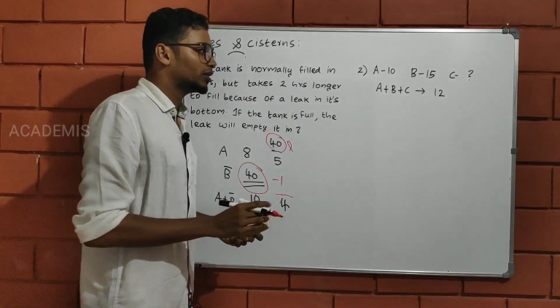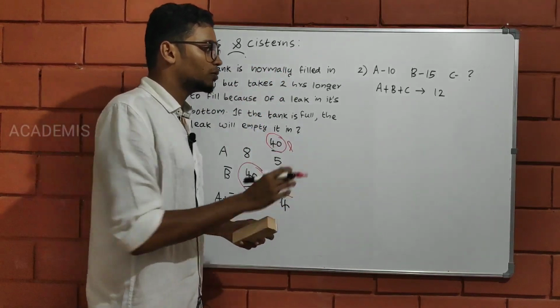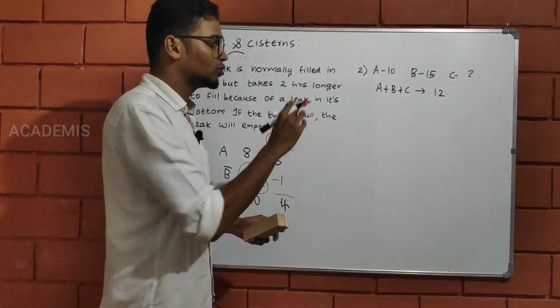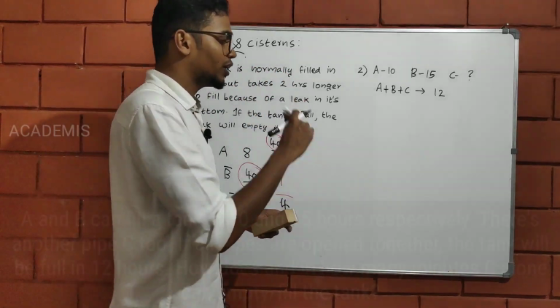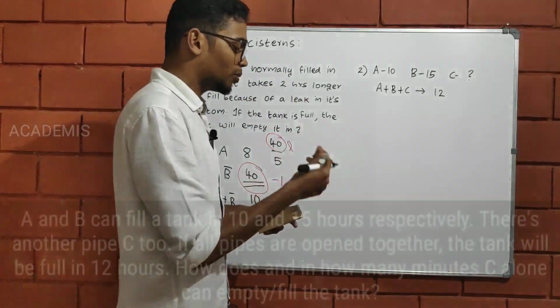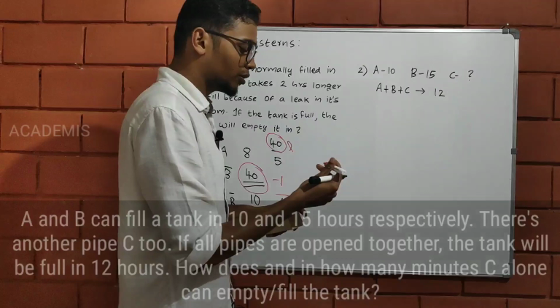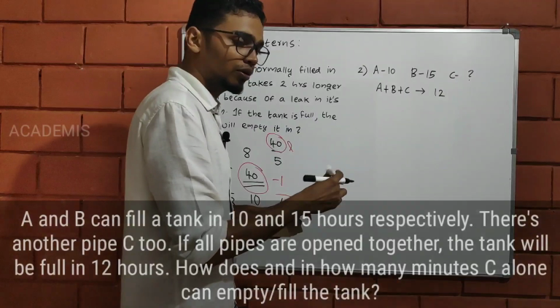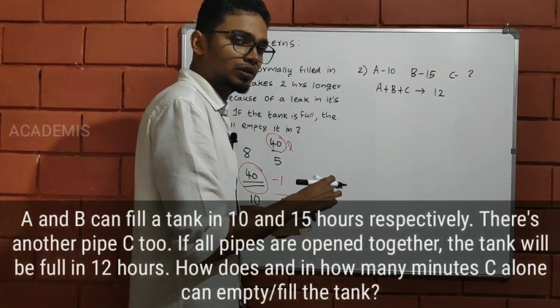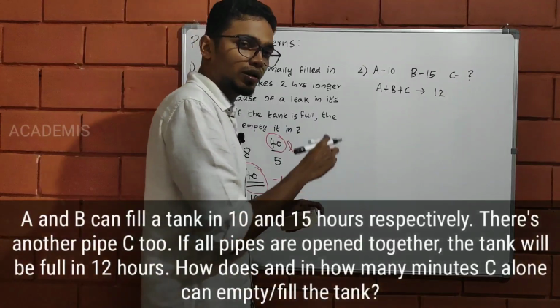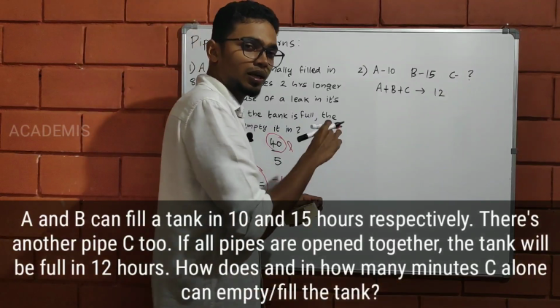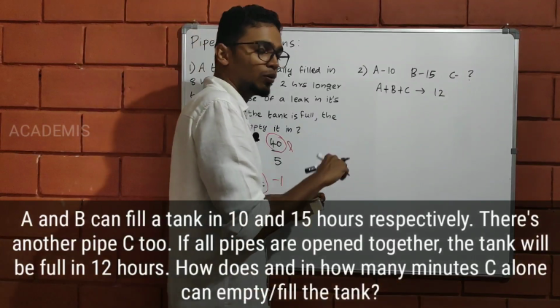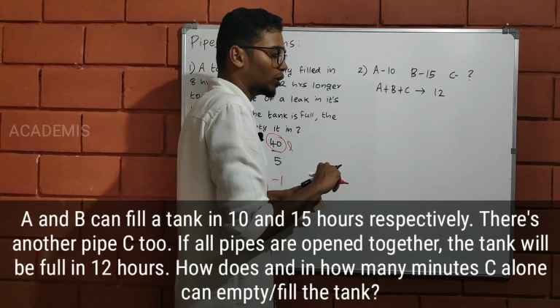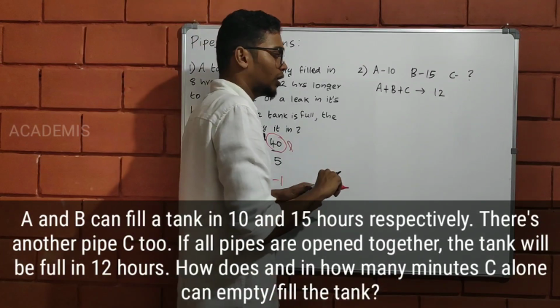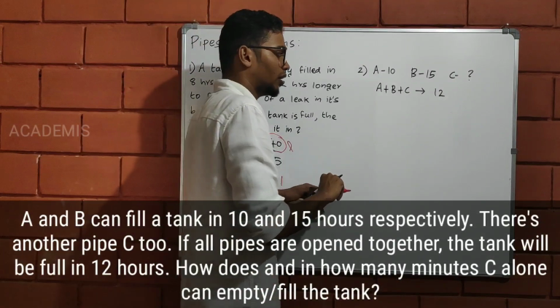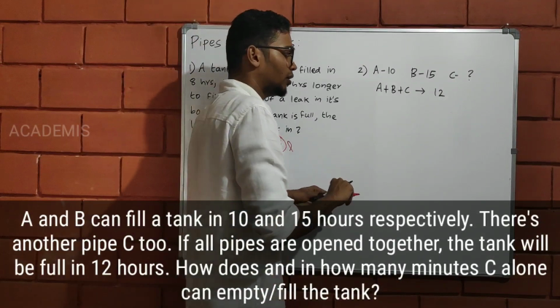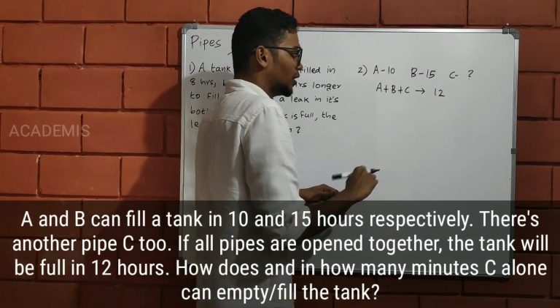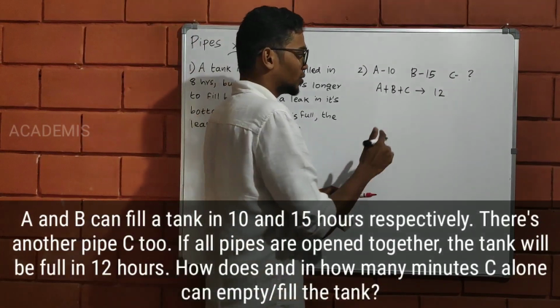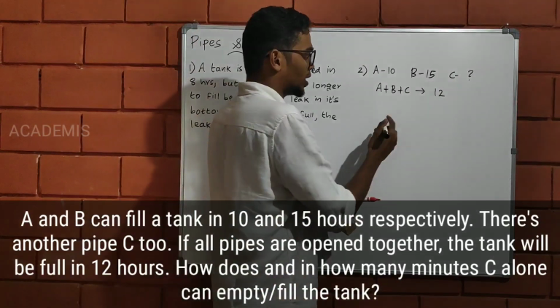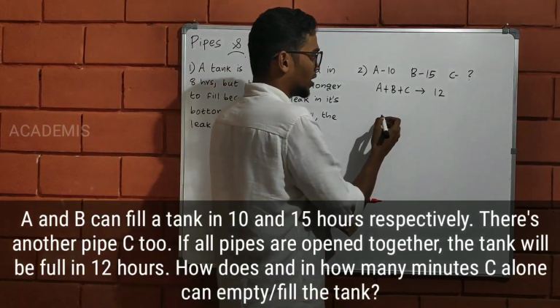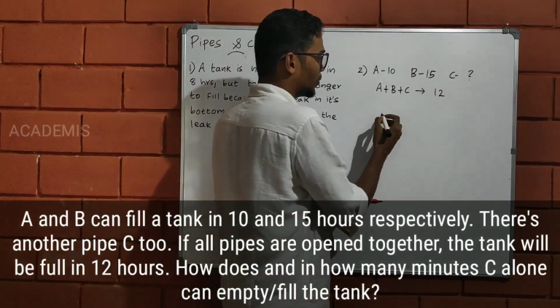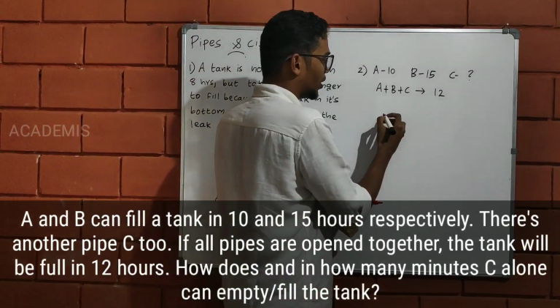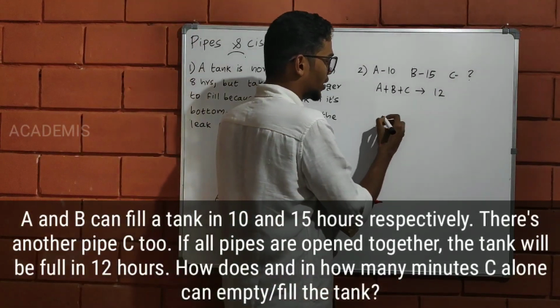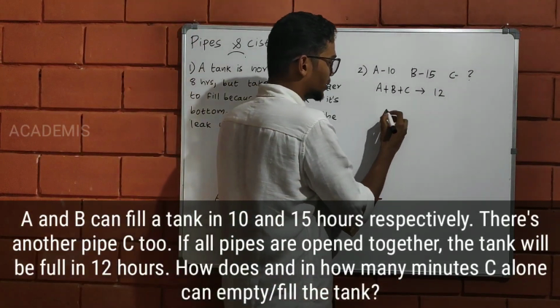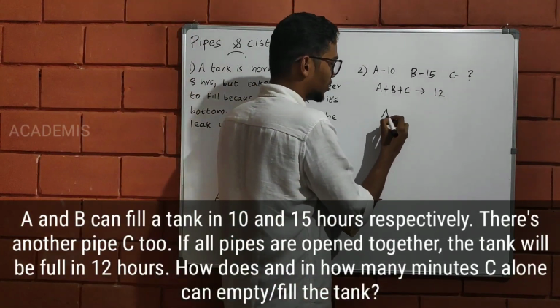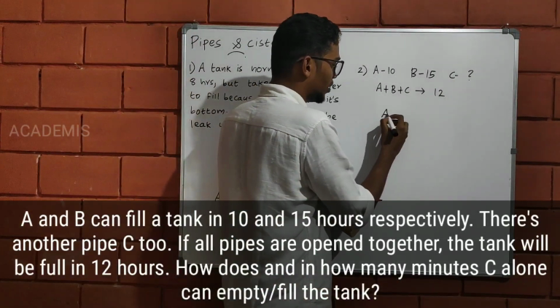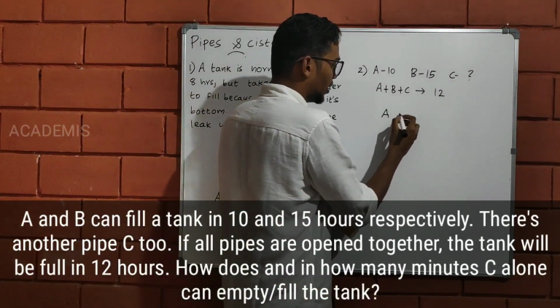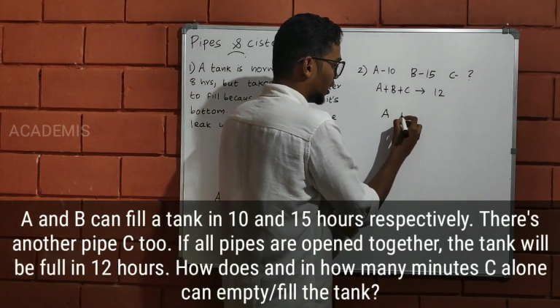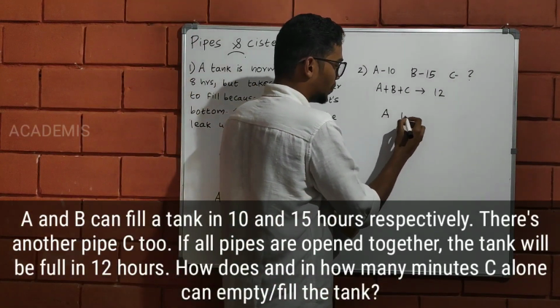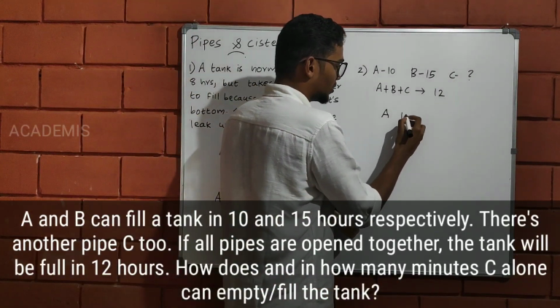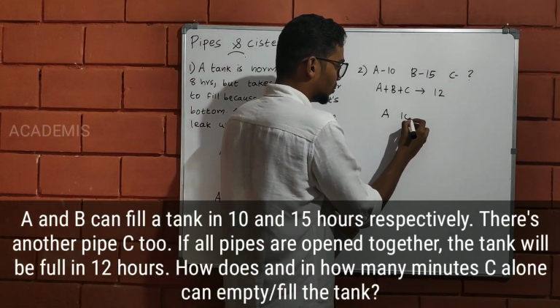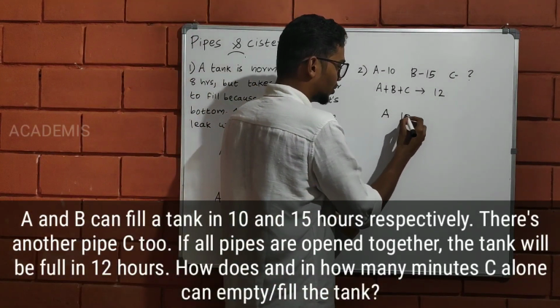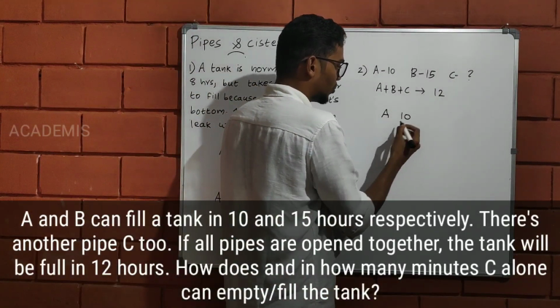We have 3 variables here, using the same model. So this is the same model we apply for this type of question.